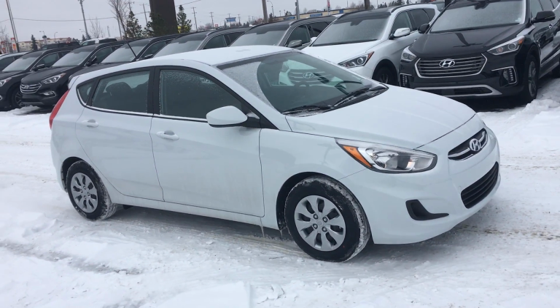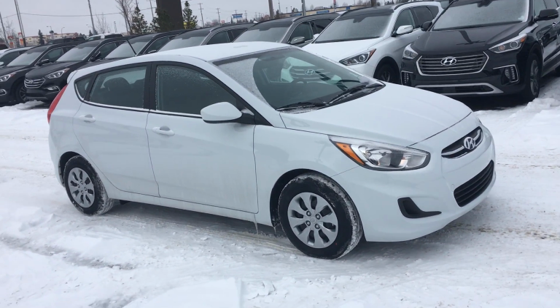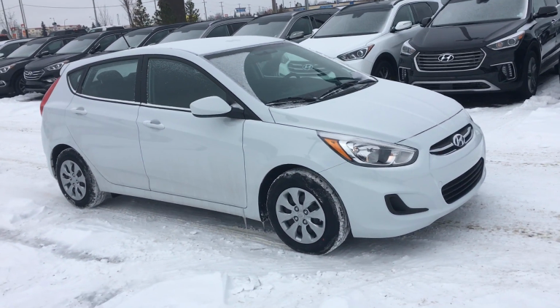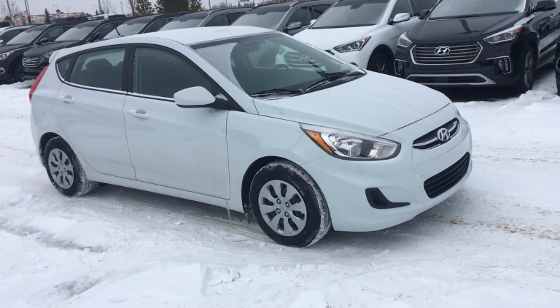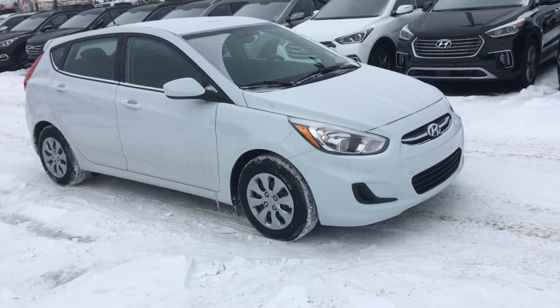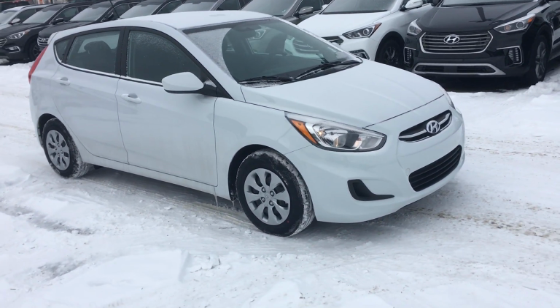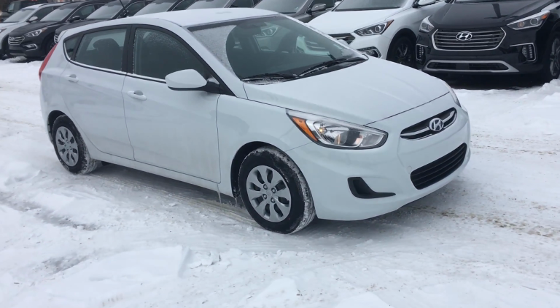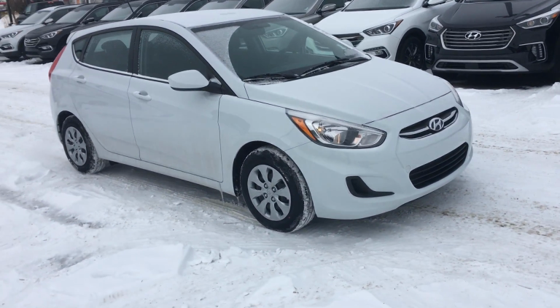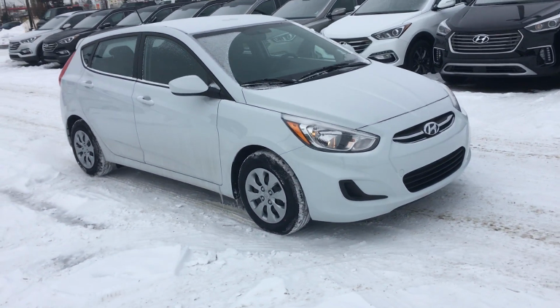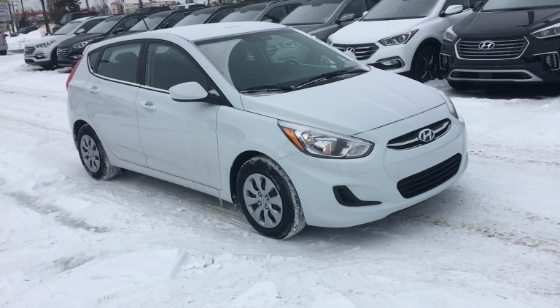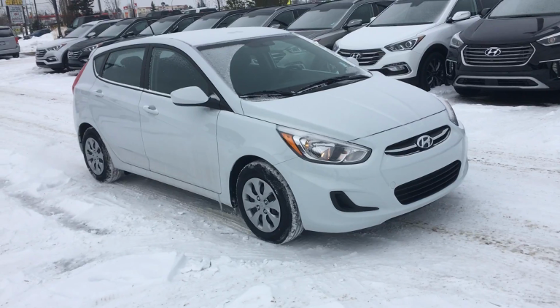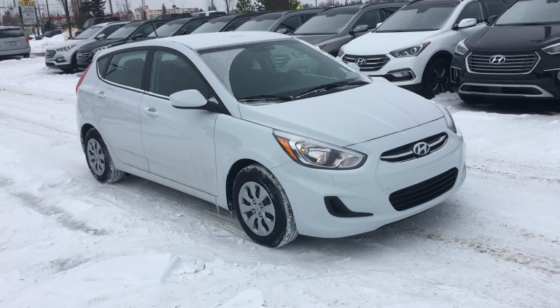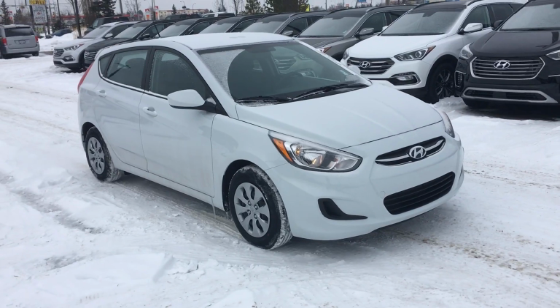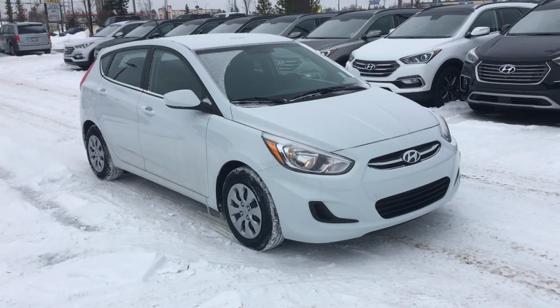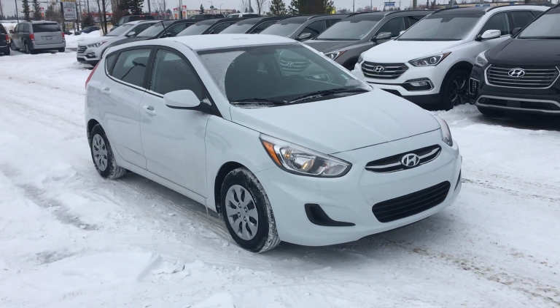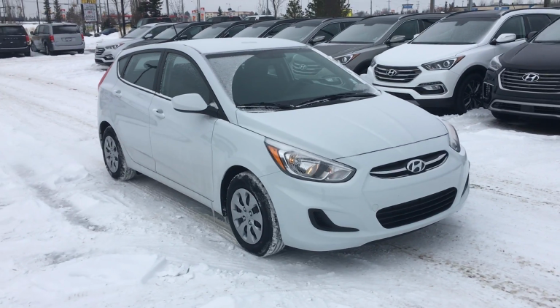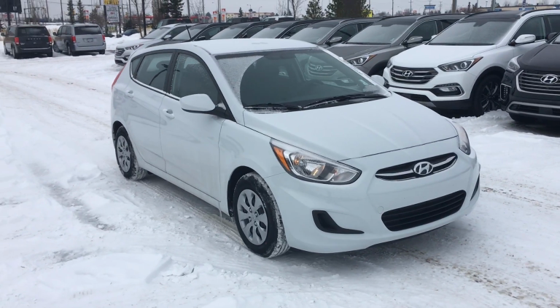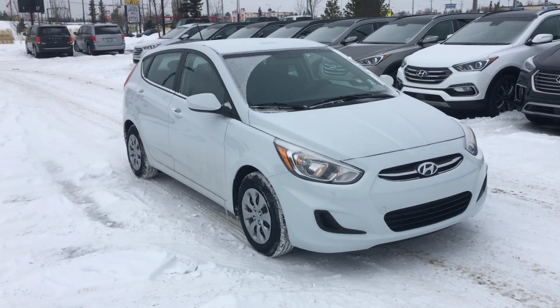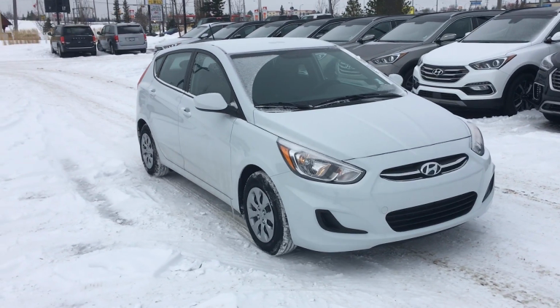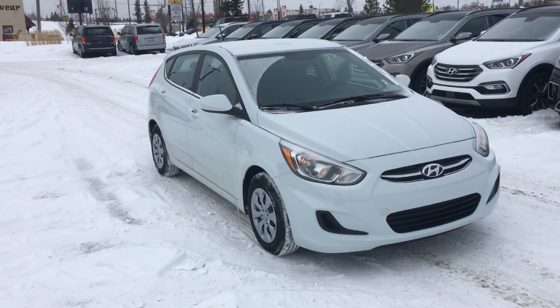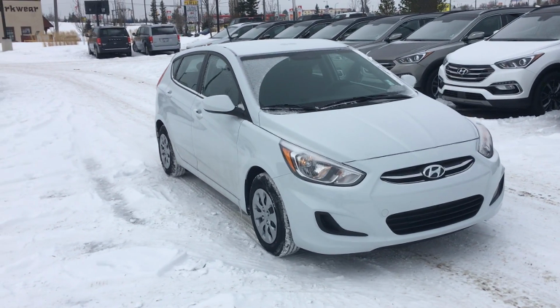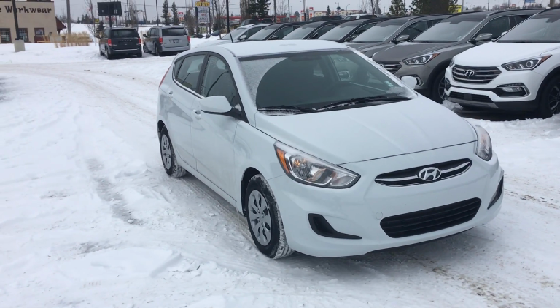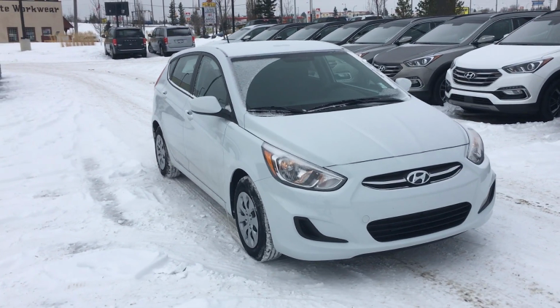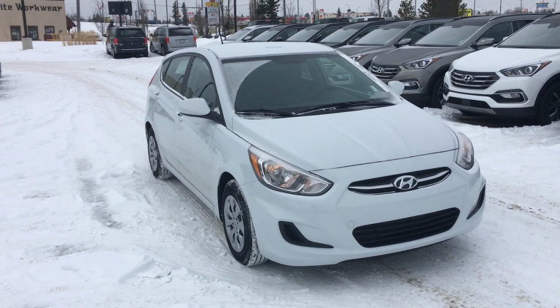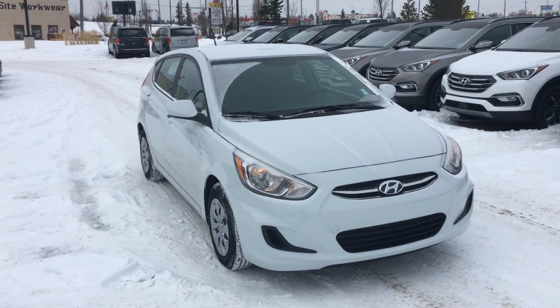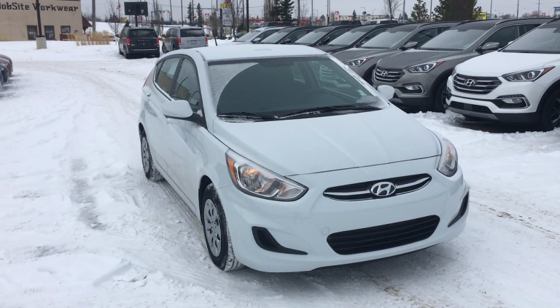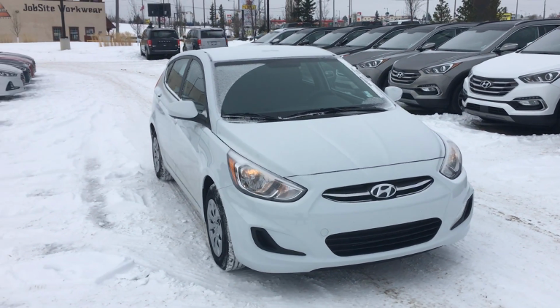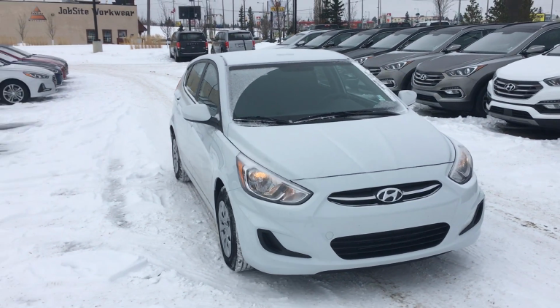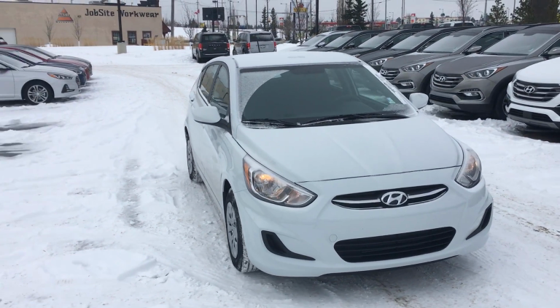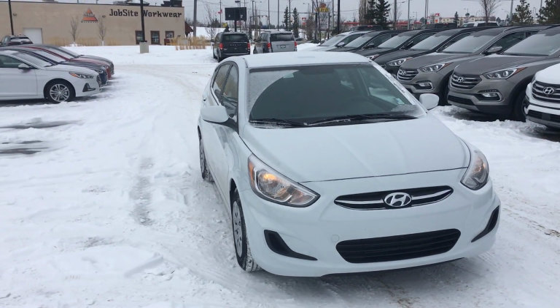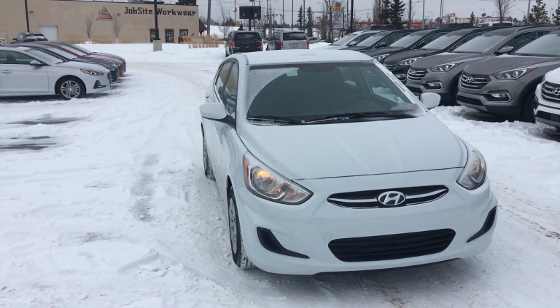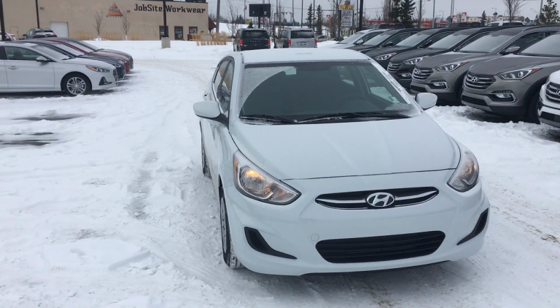Again, my name is Cody here at River City Hyundai. Thanks very much for checking out this video. Have a great day.